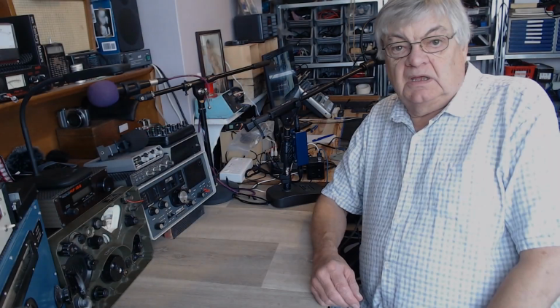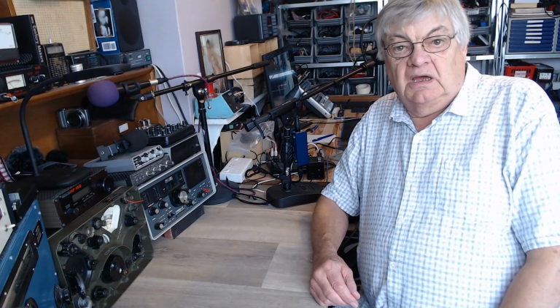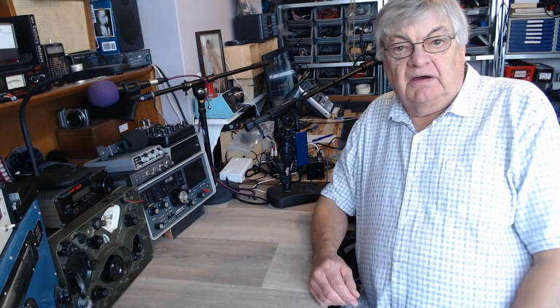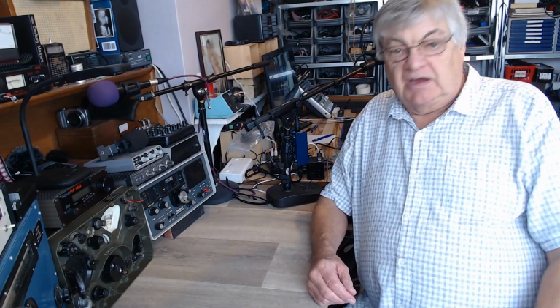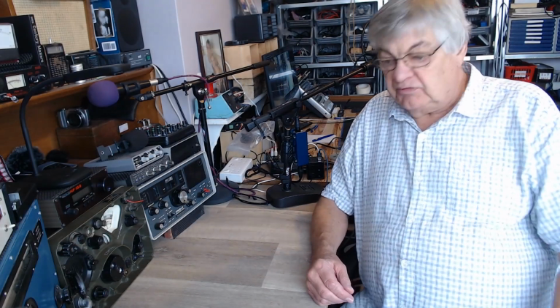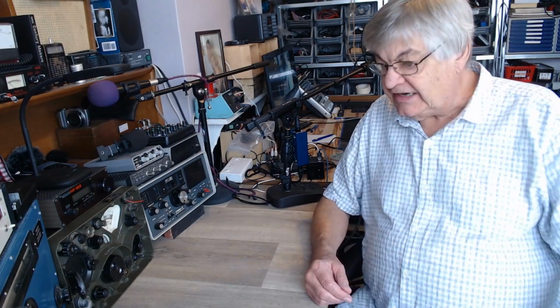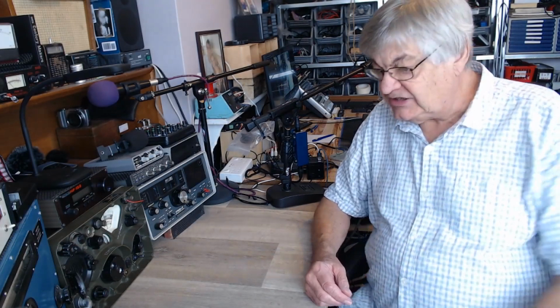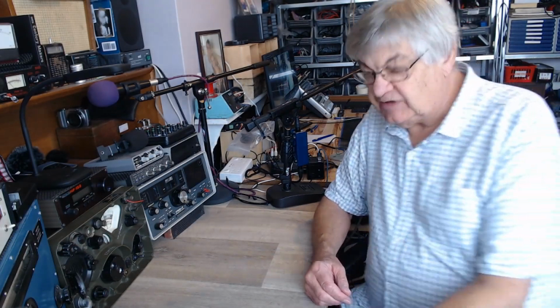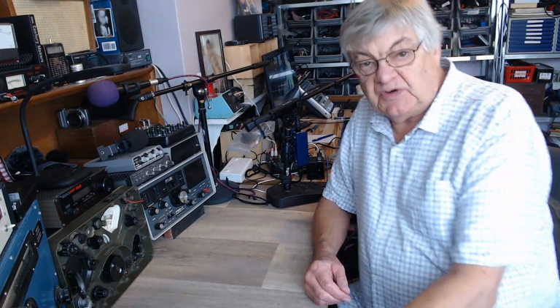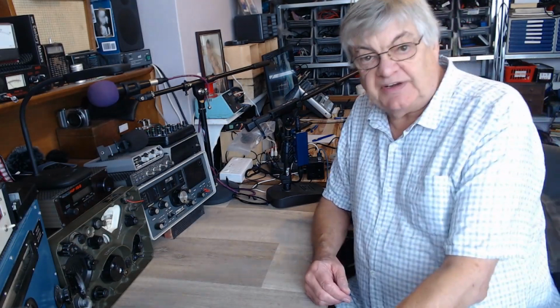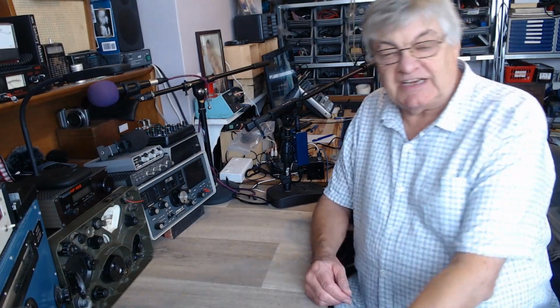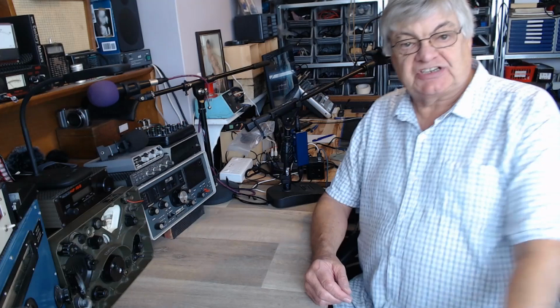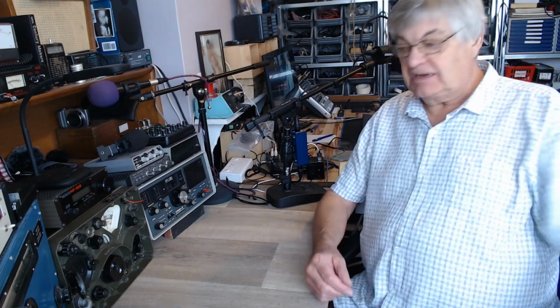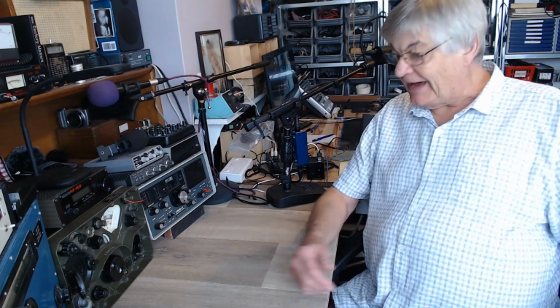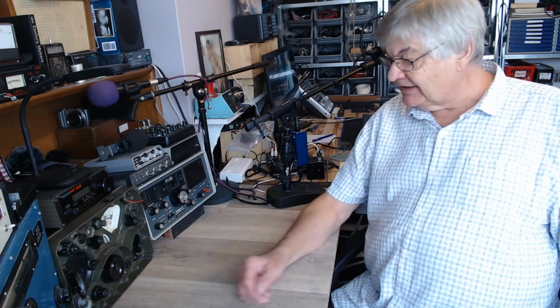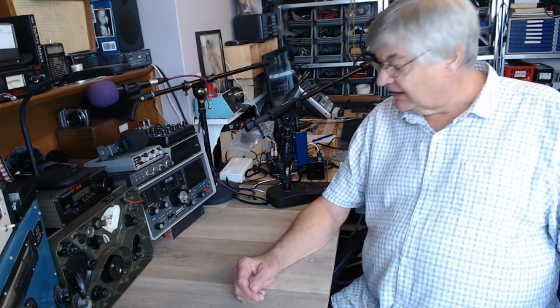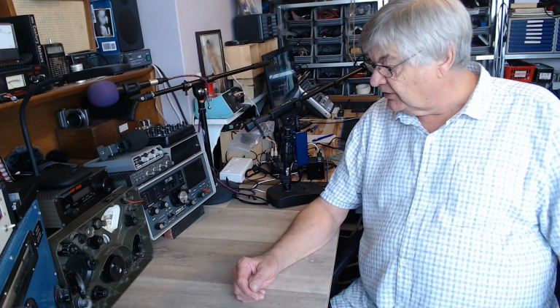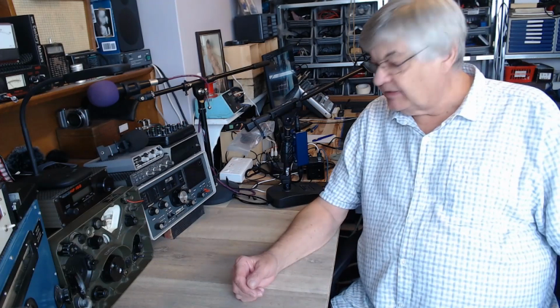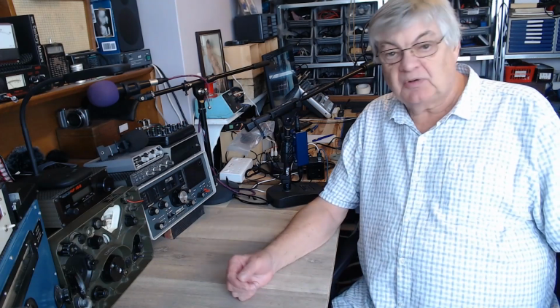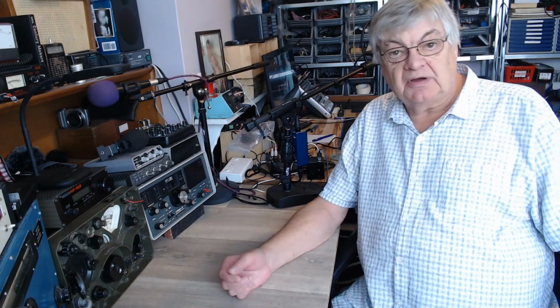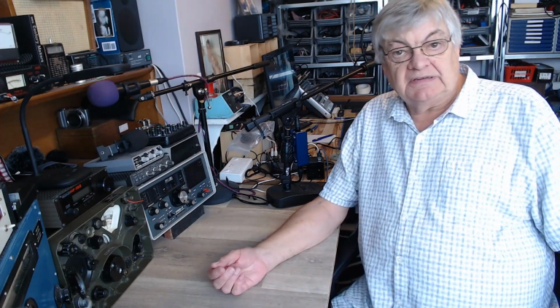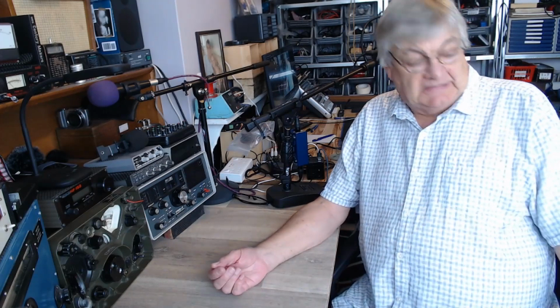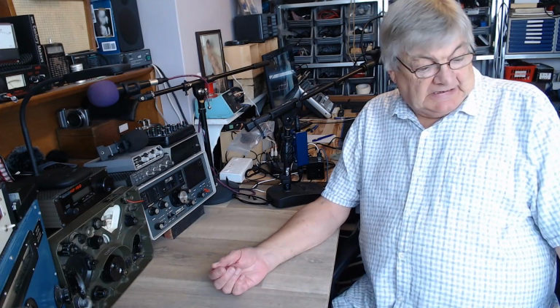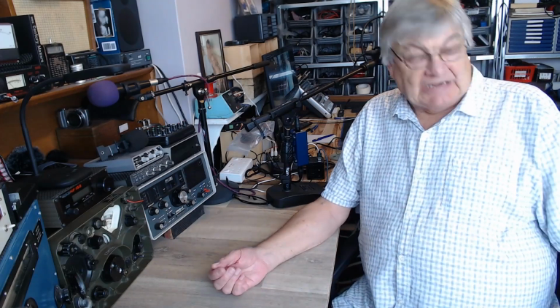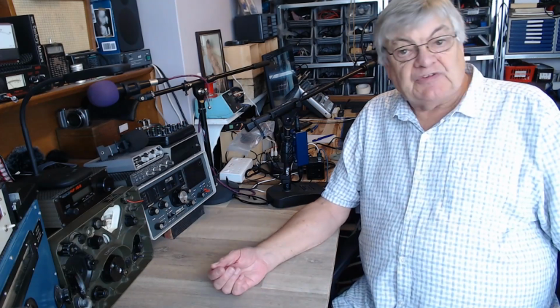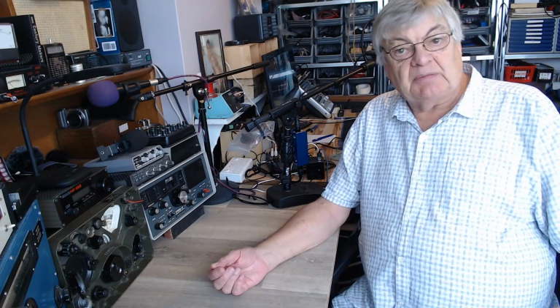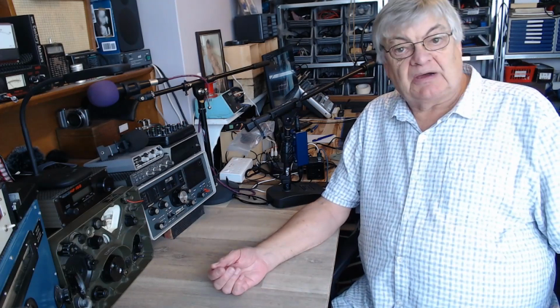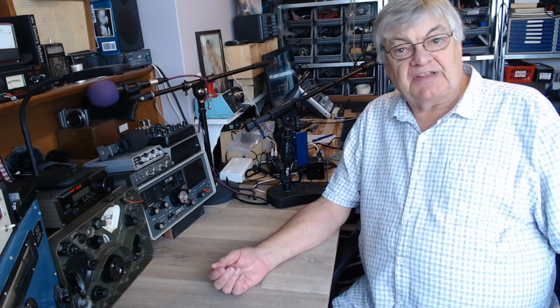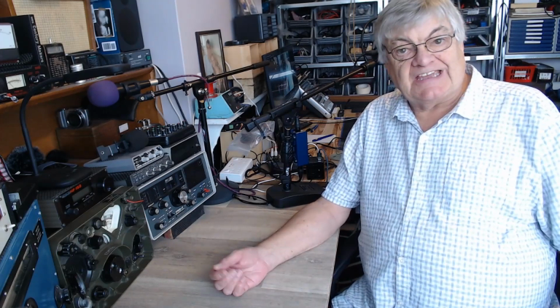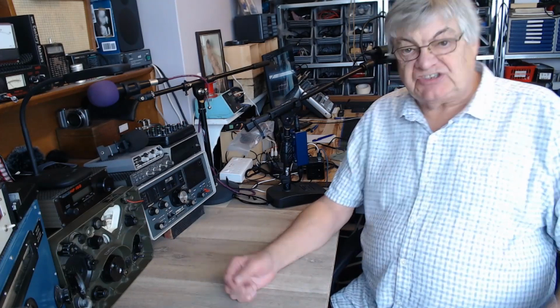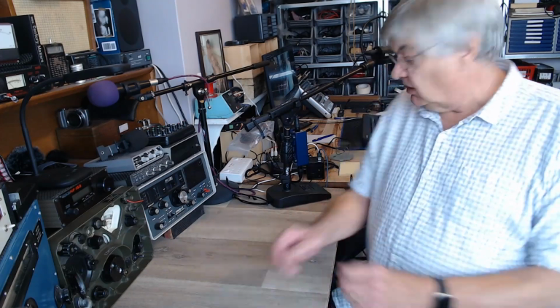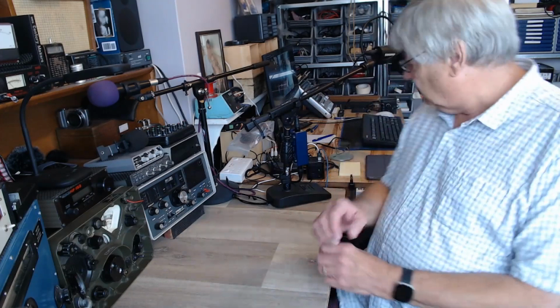Hi, I'm Ray, G4NSJ, back again with a bit more info about the HRO.